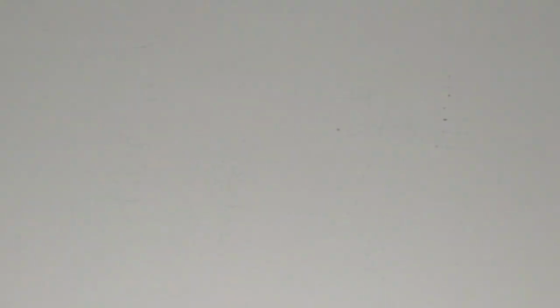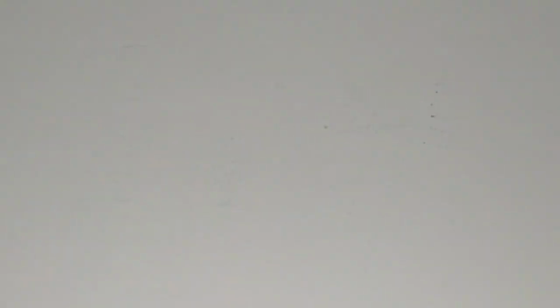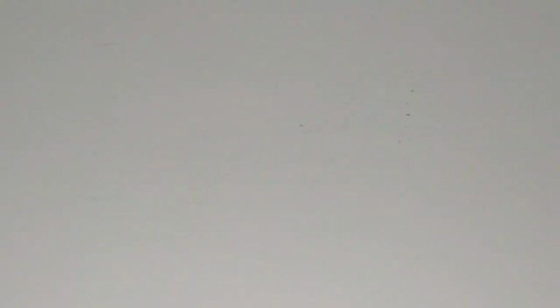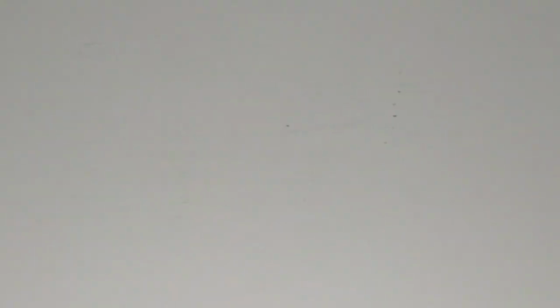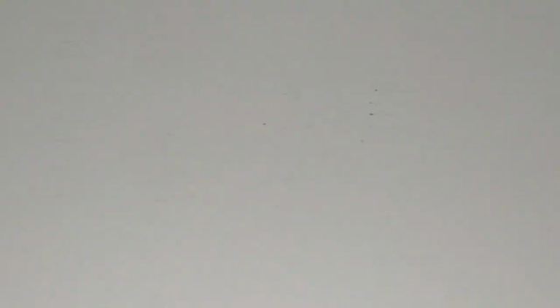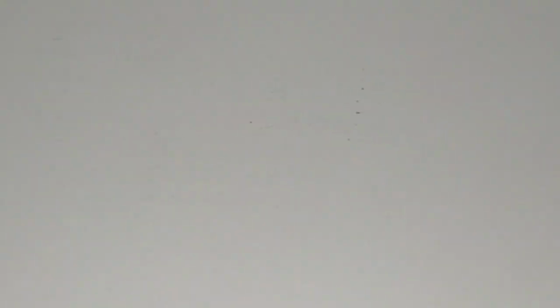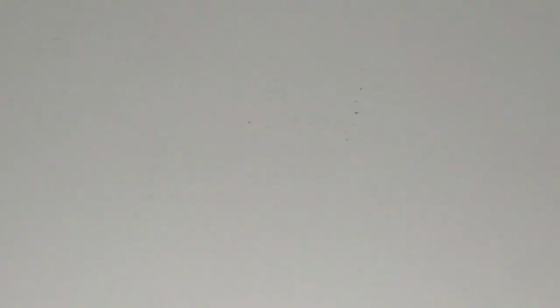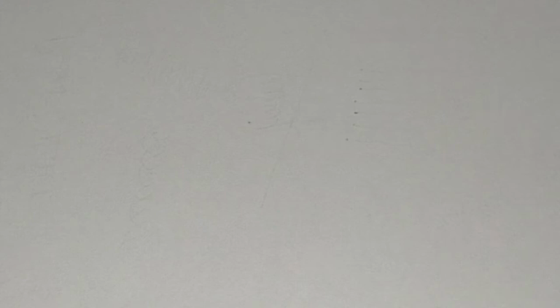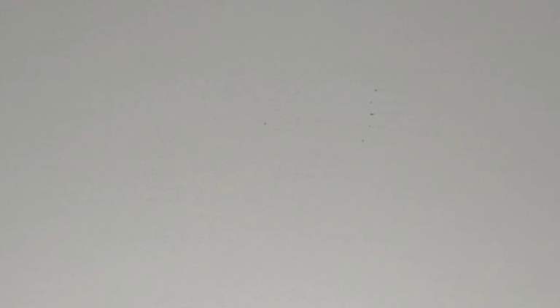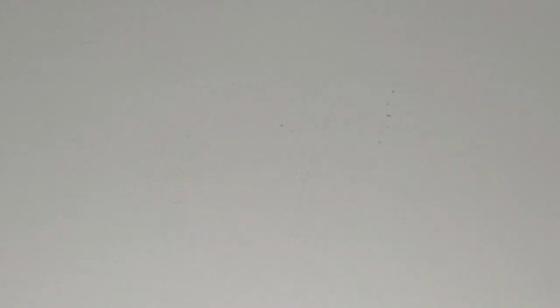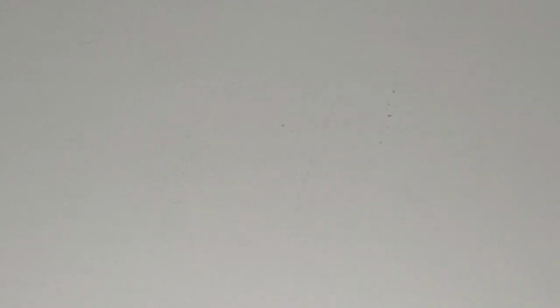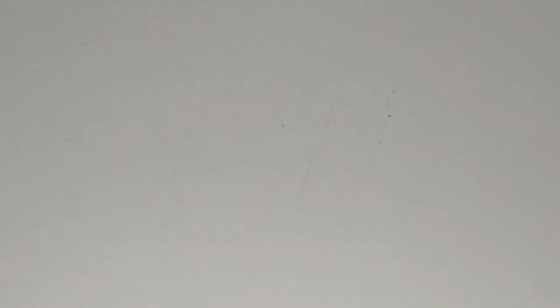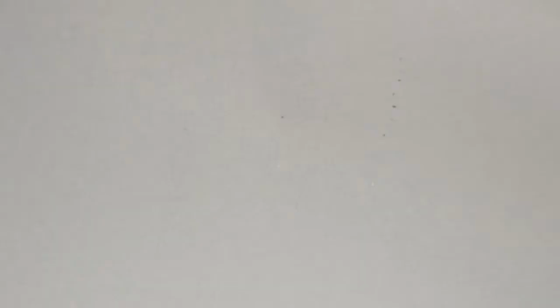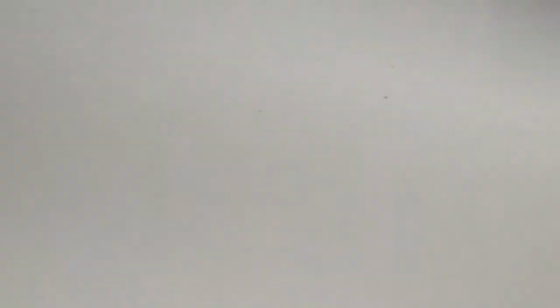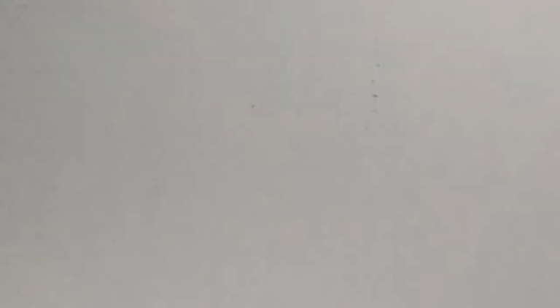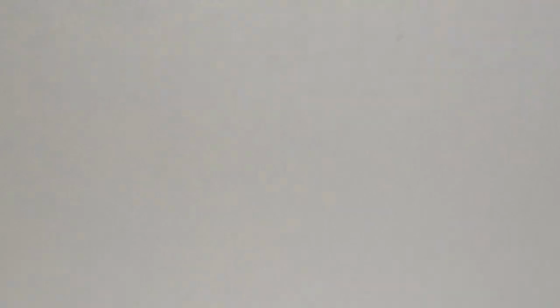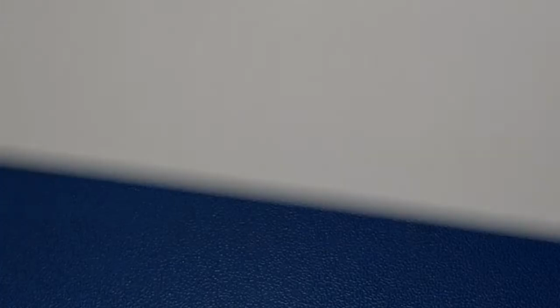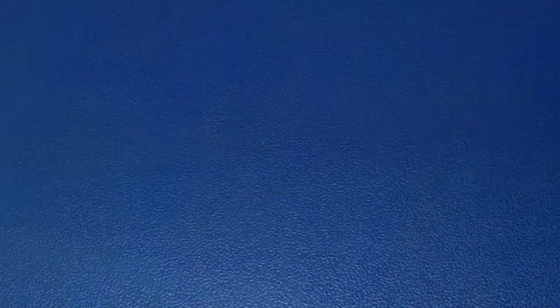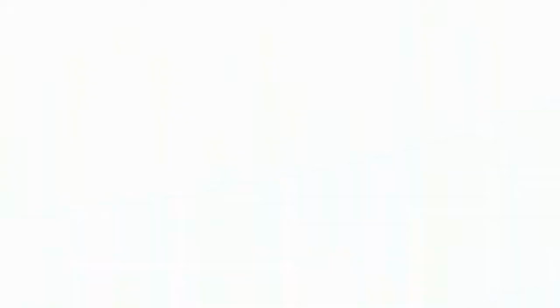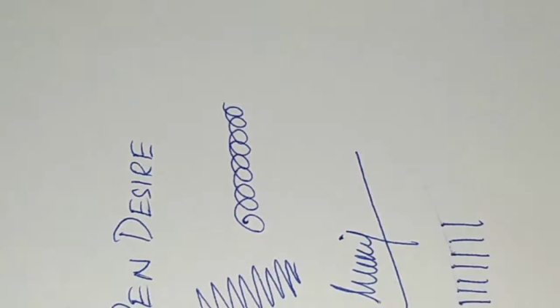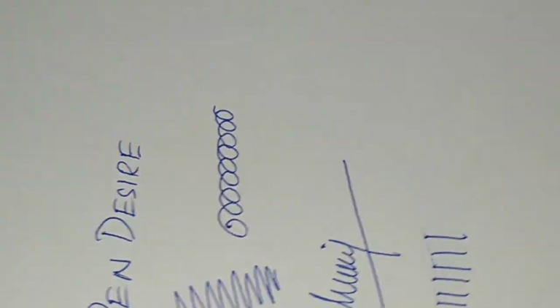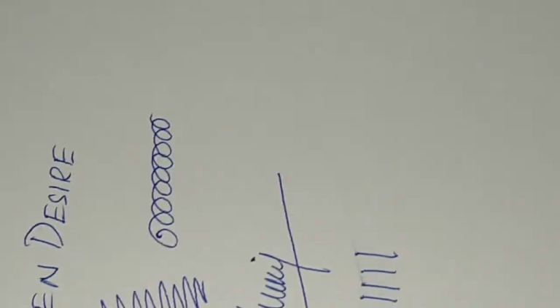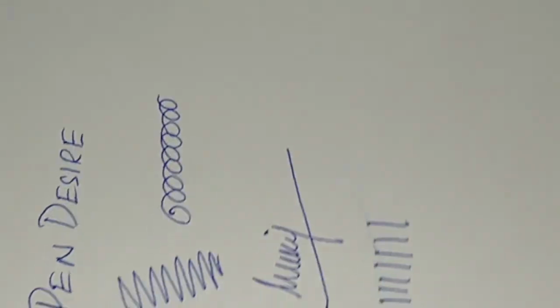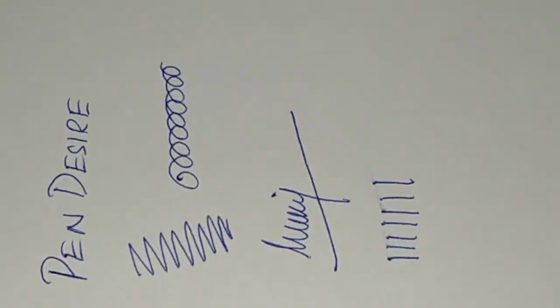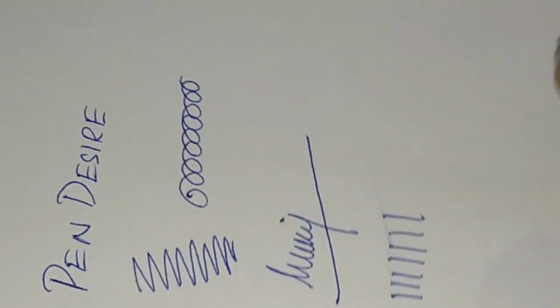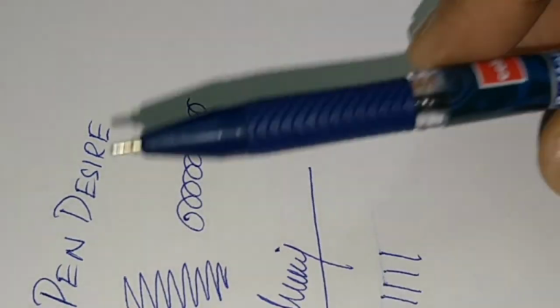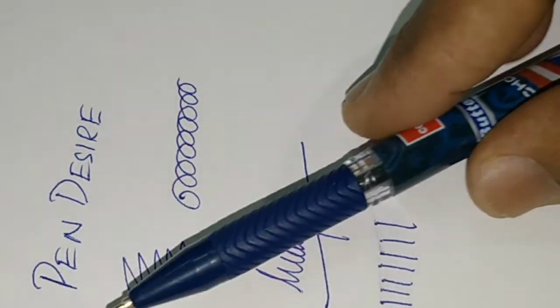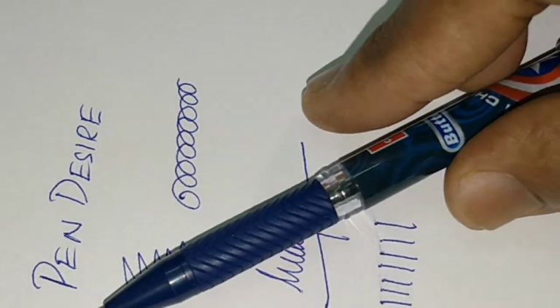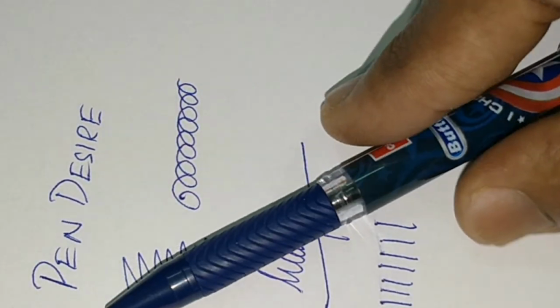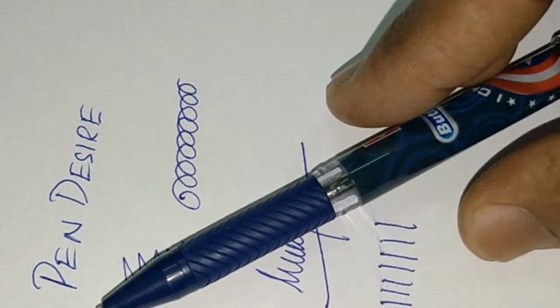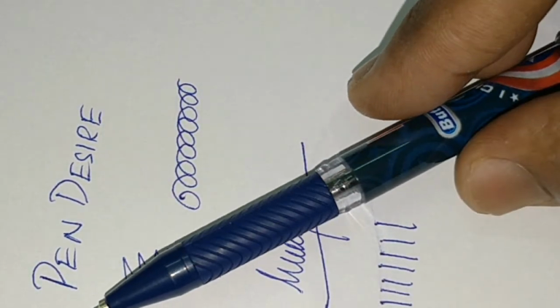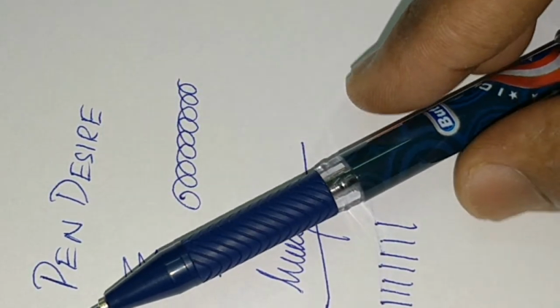All together, a nice design and a nice thought from Cello. Thanks for watching.